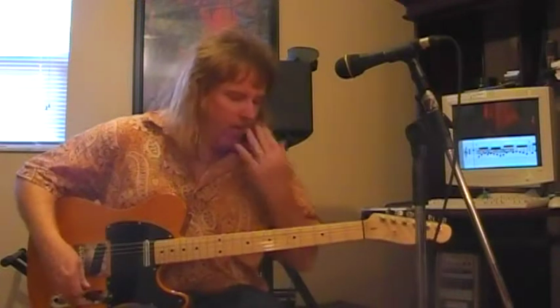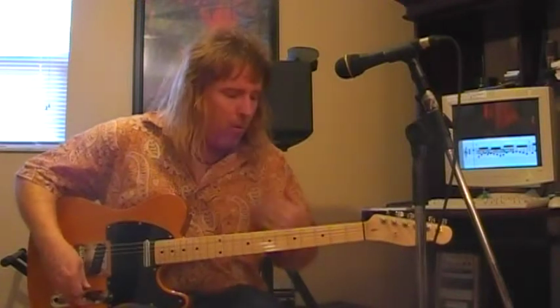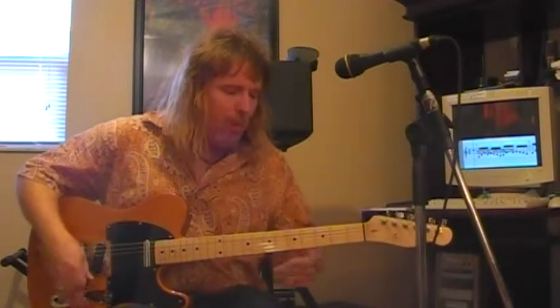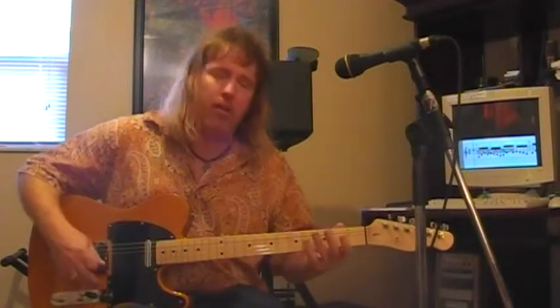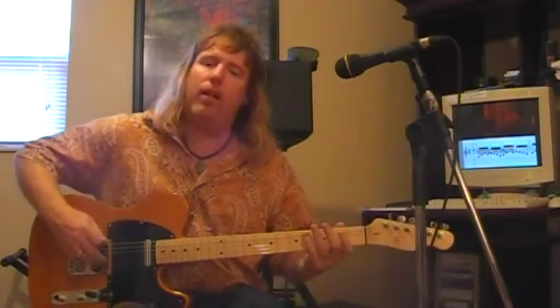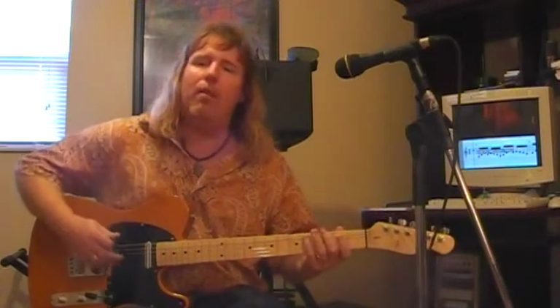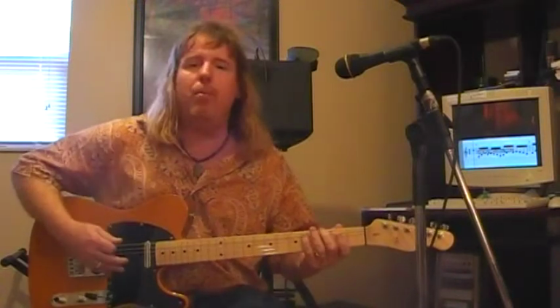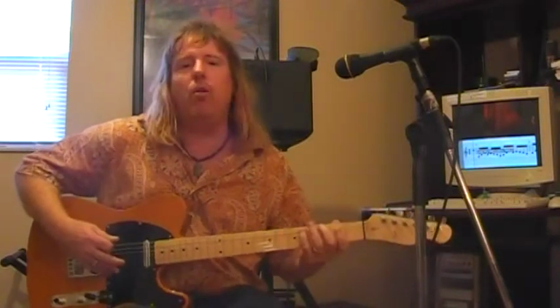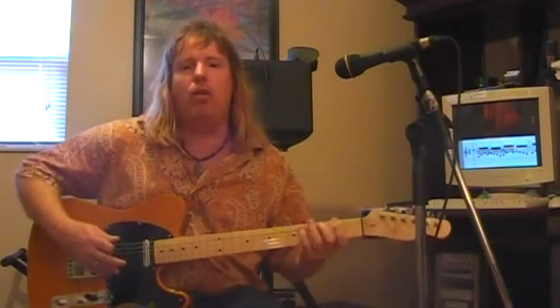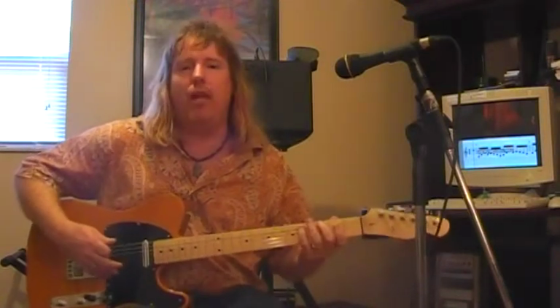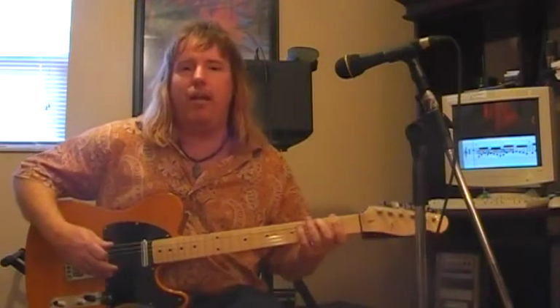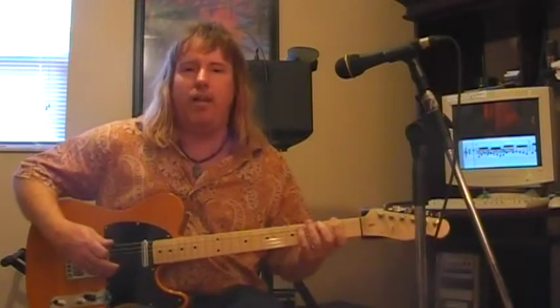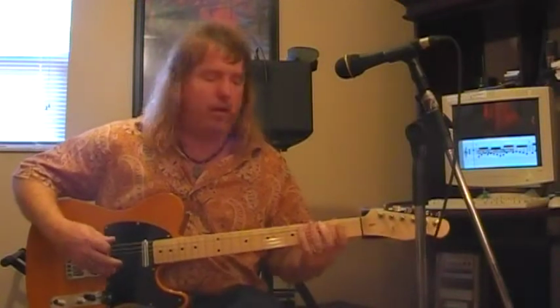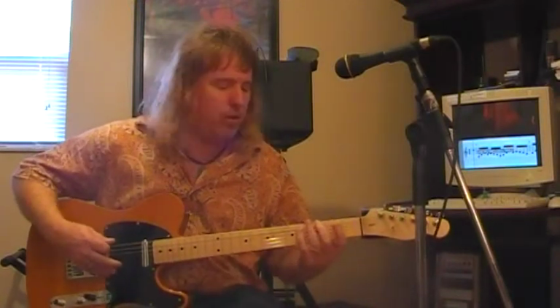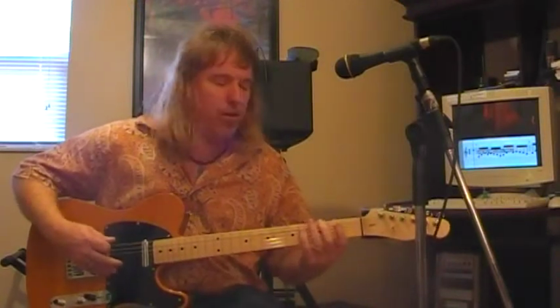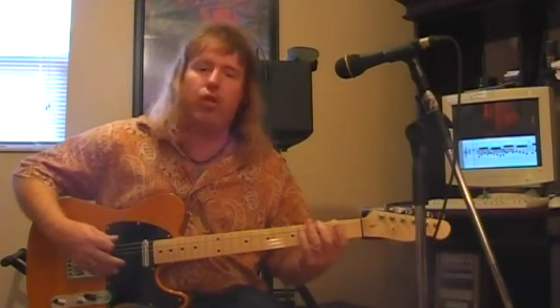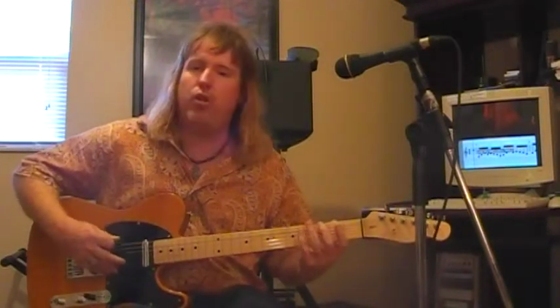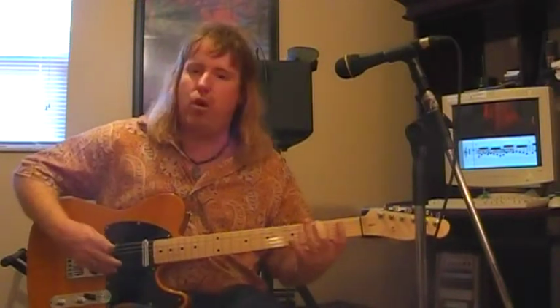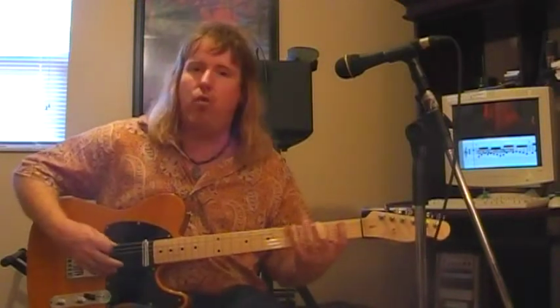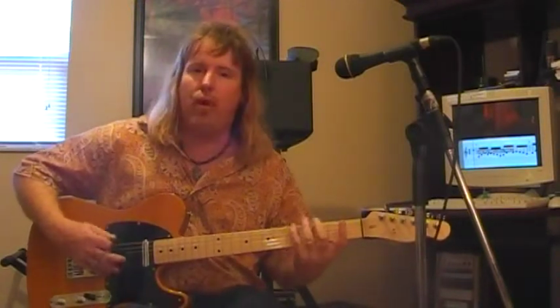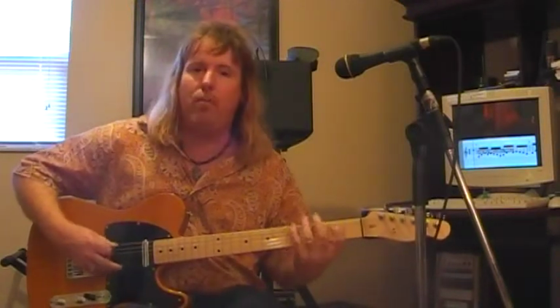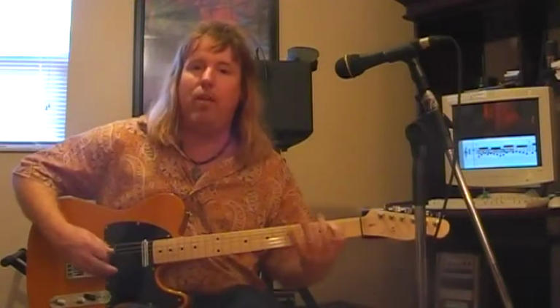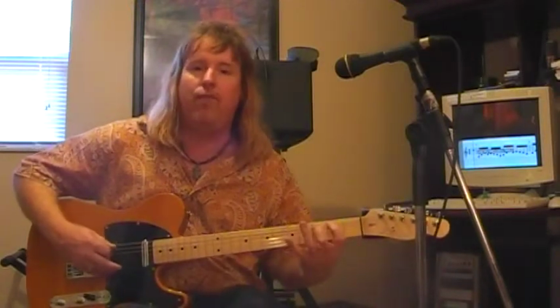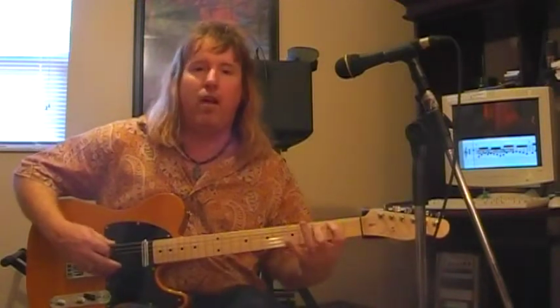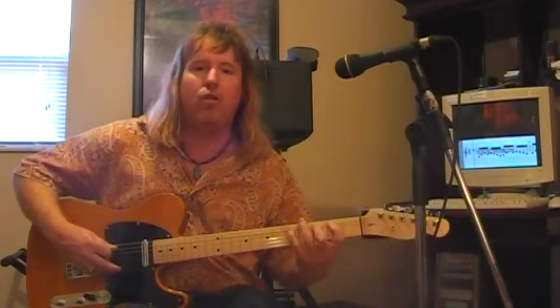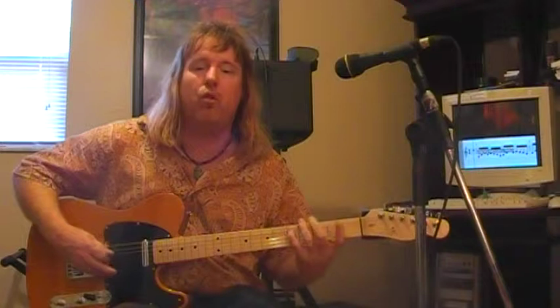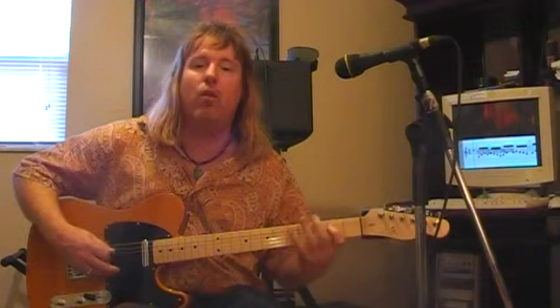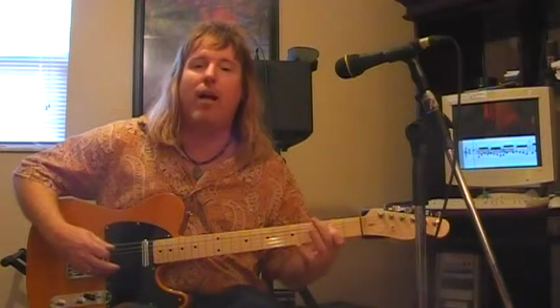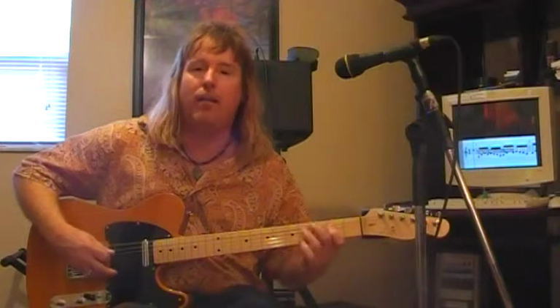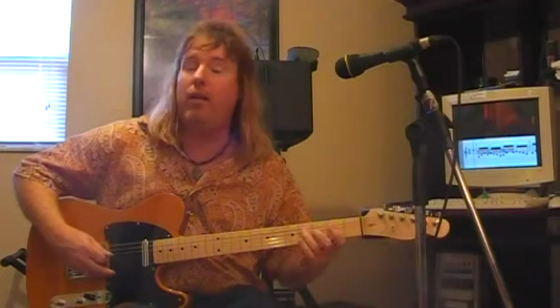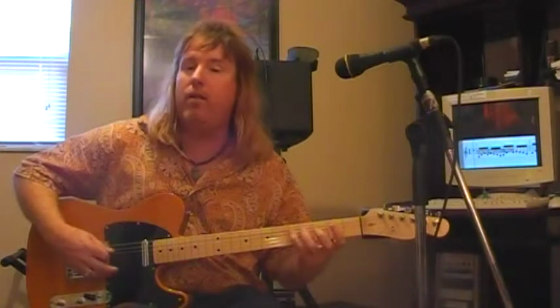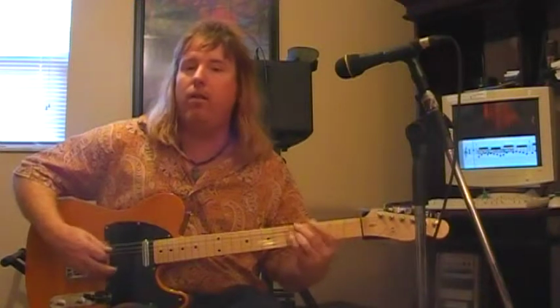What a lot of people don't understand is that it's basically just your Do, Re, Mi, Fa, Sol, La, Ti, Do.